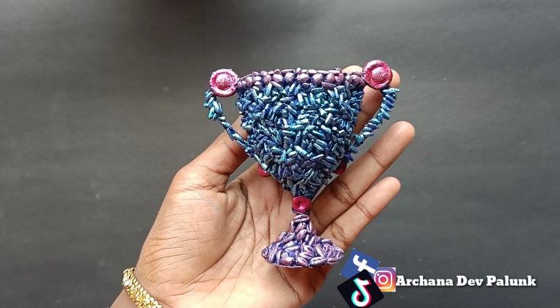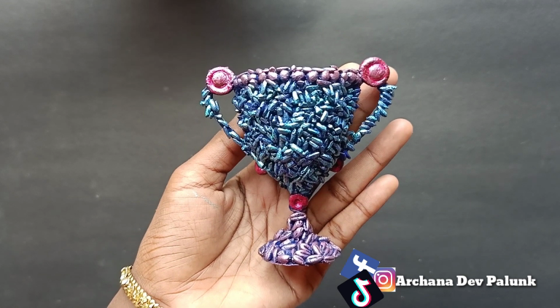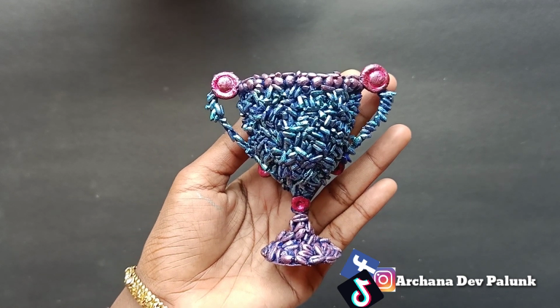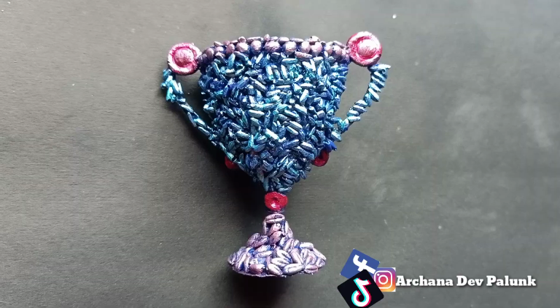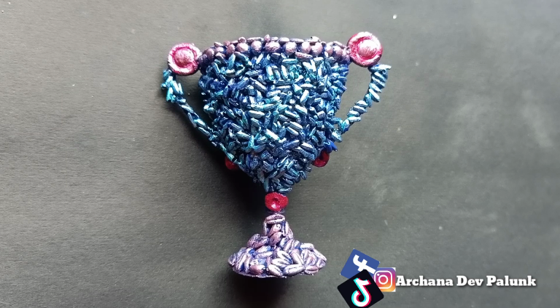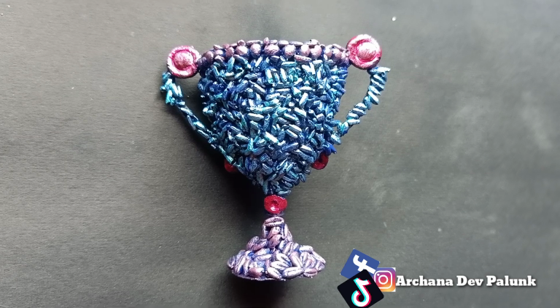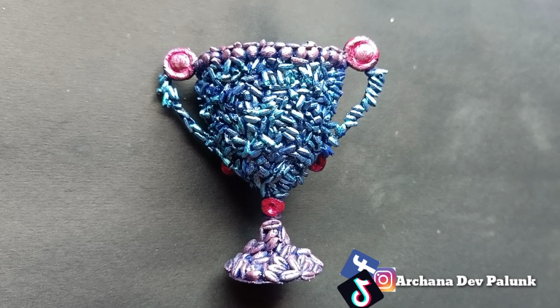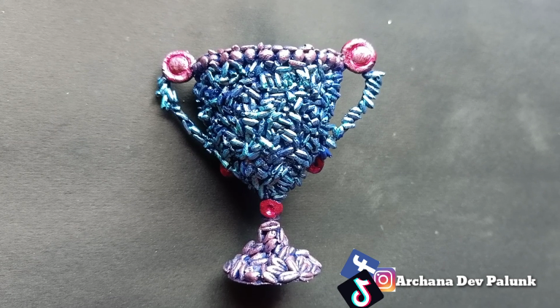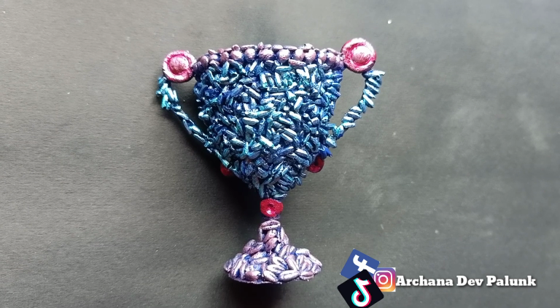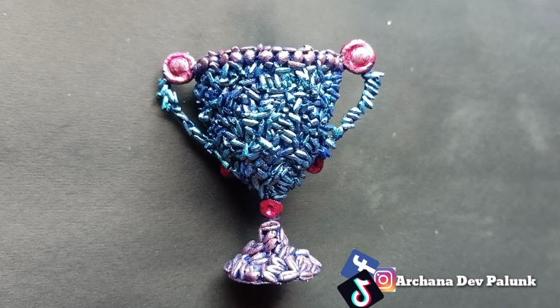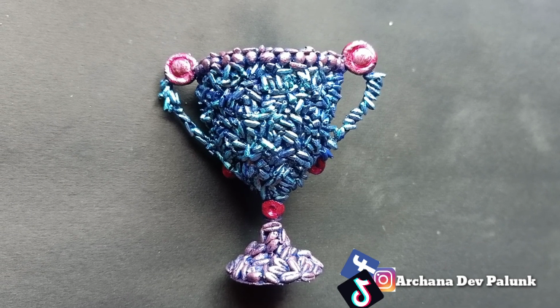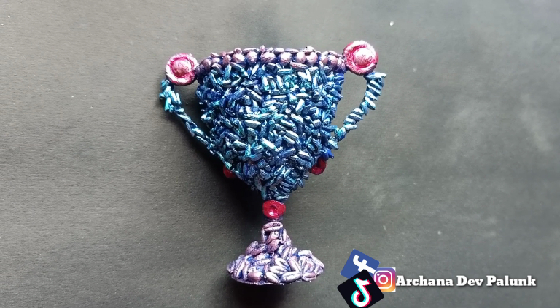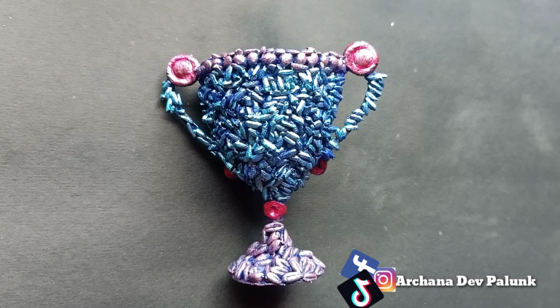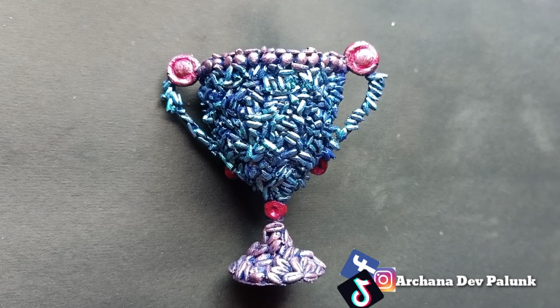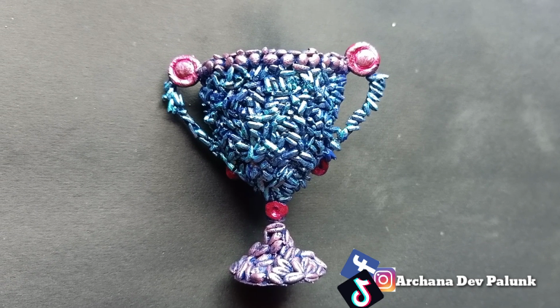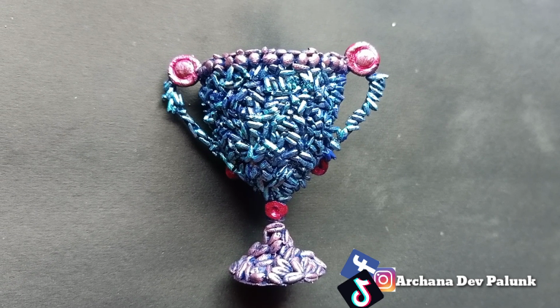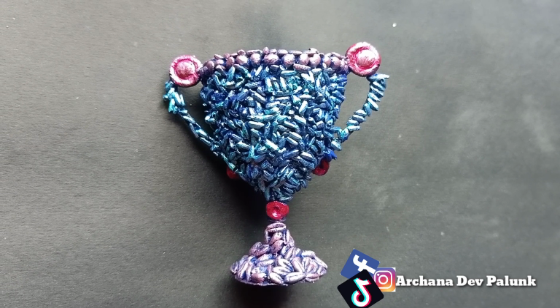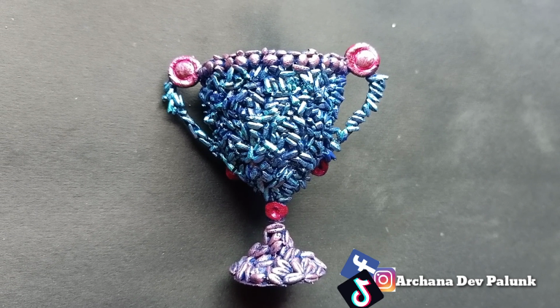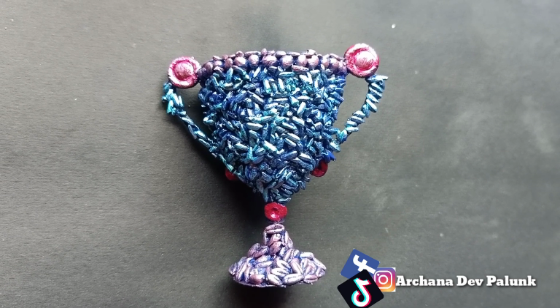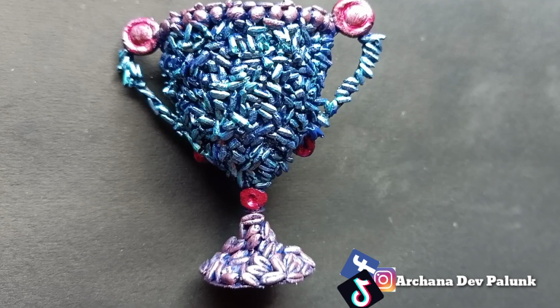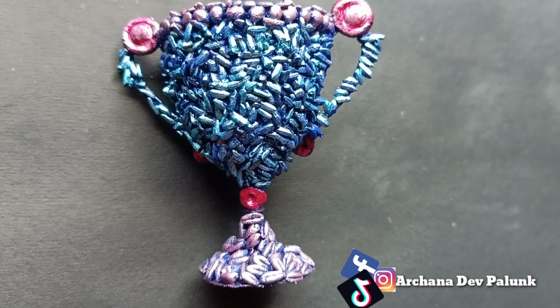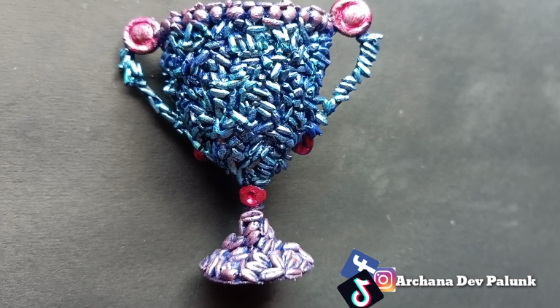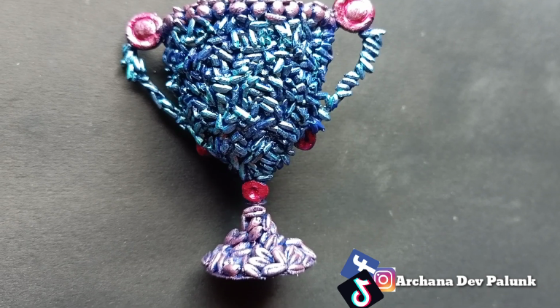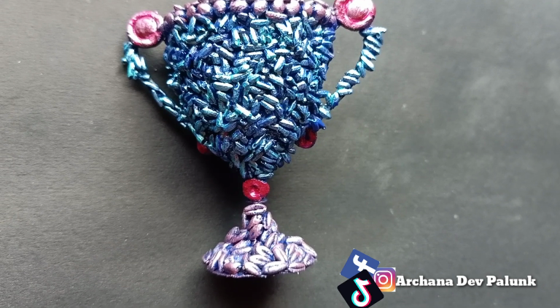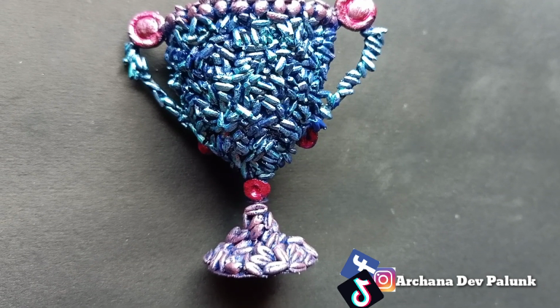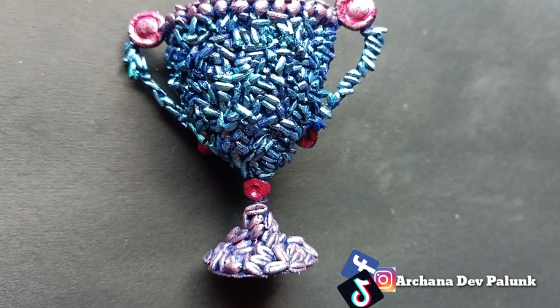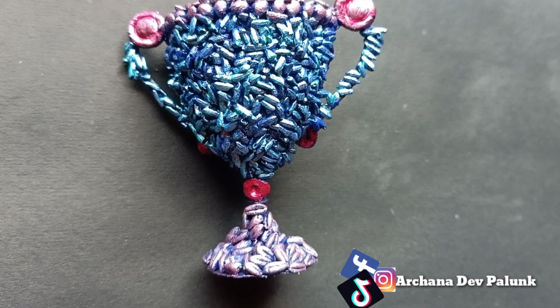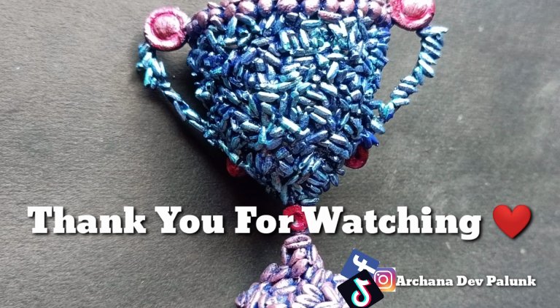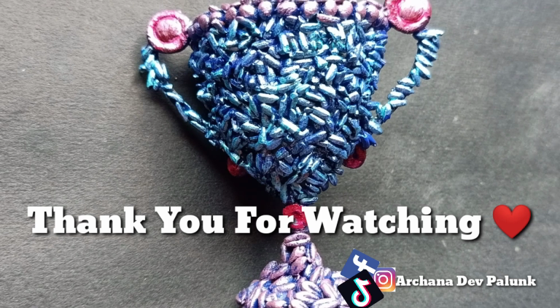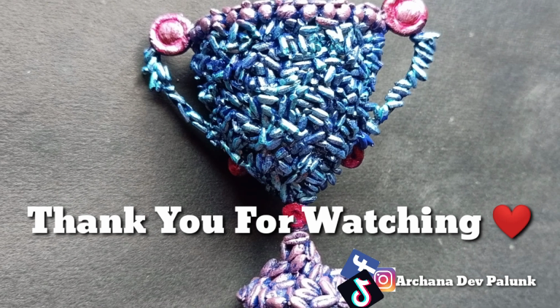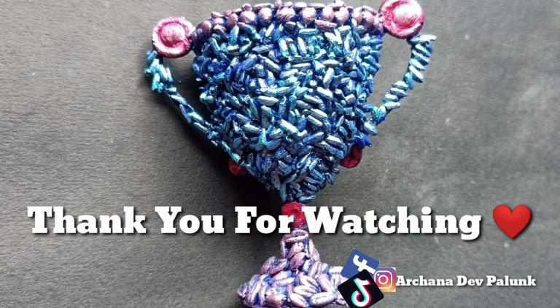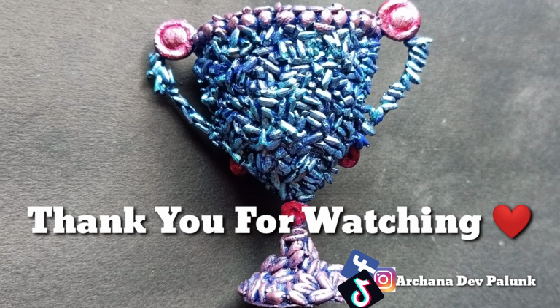Please like and share. Please subscribe. Thank you for watching.